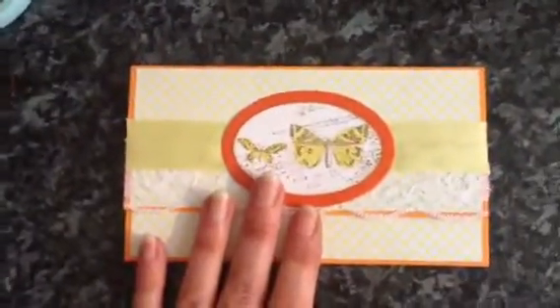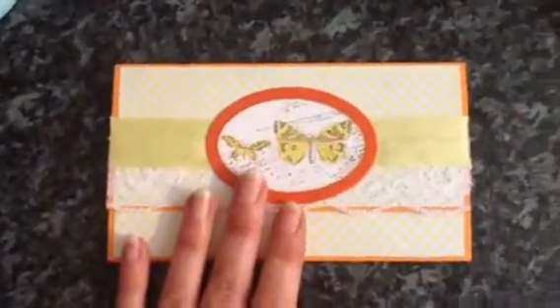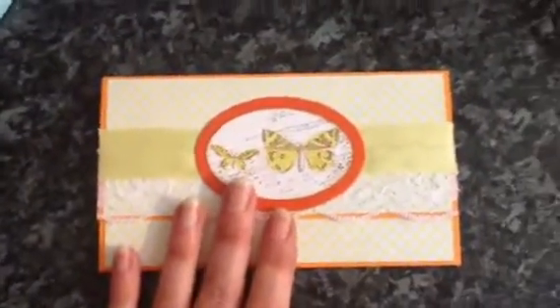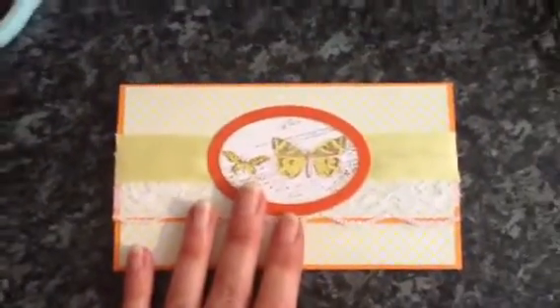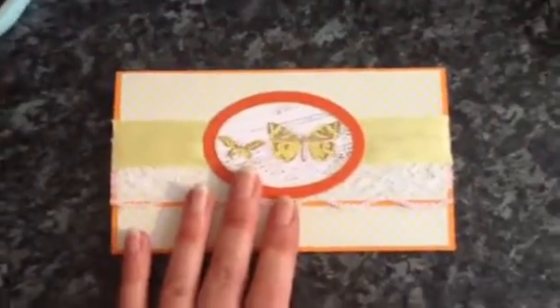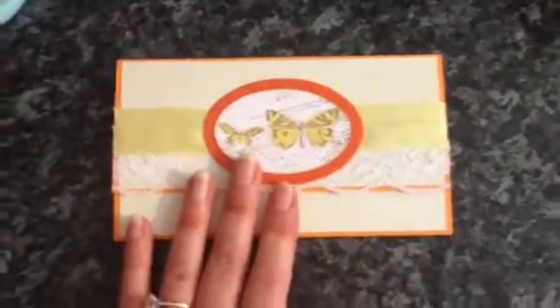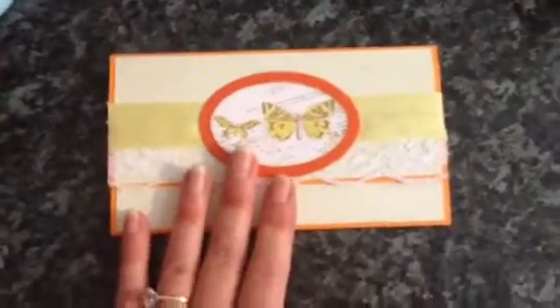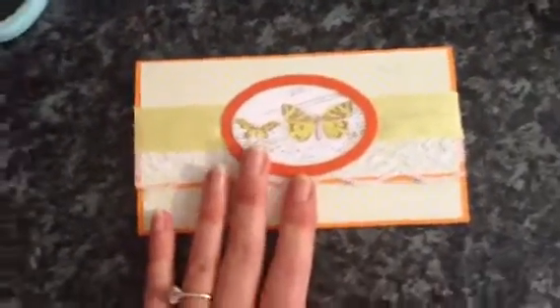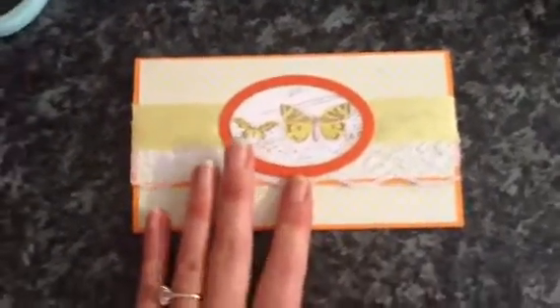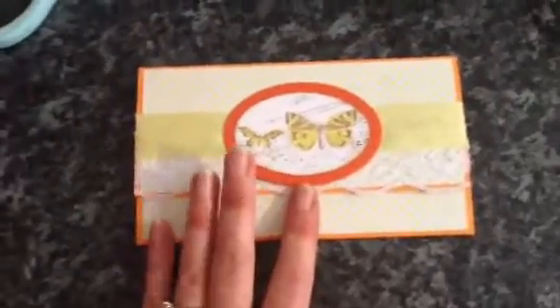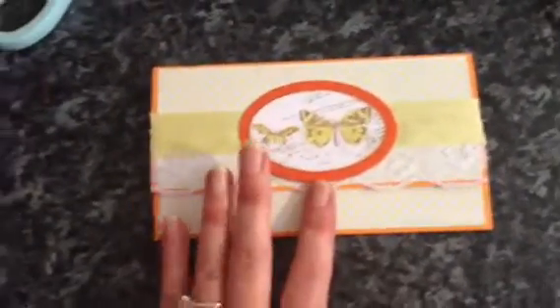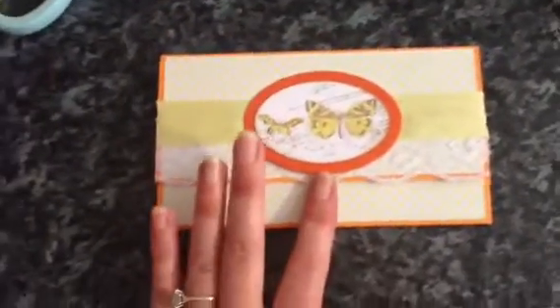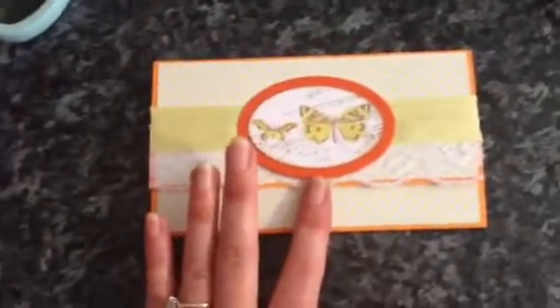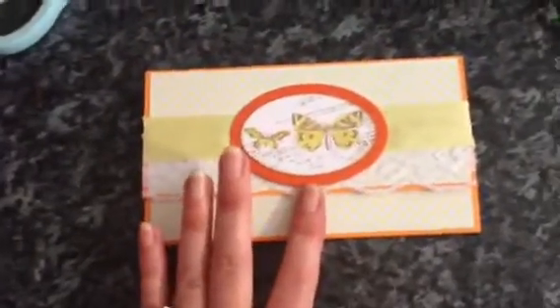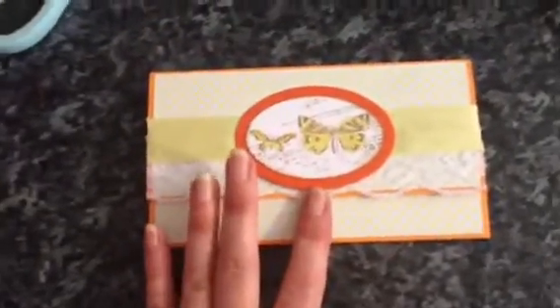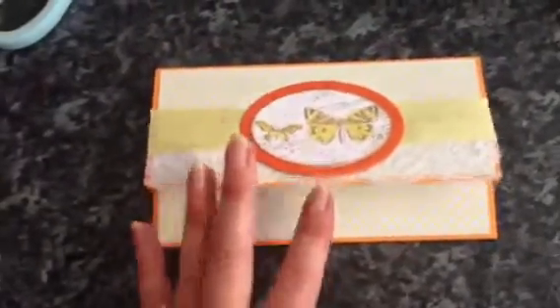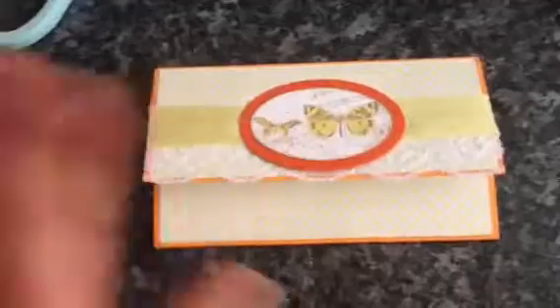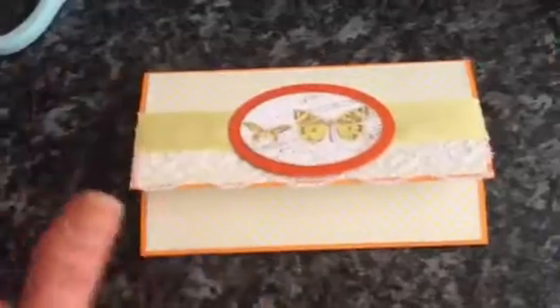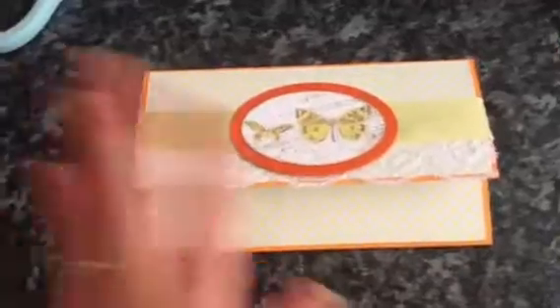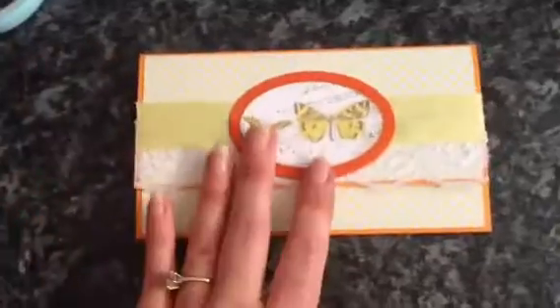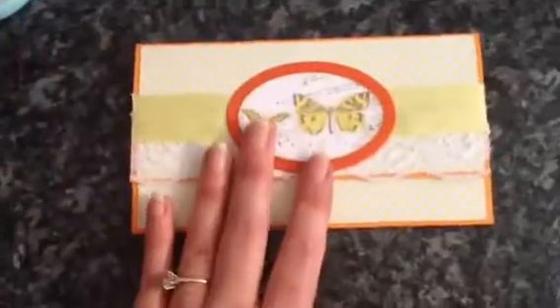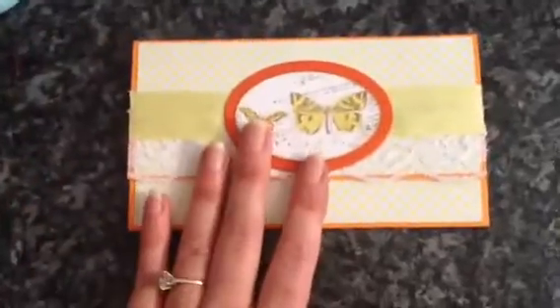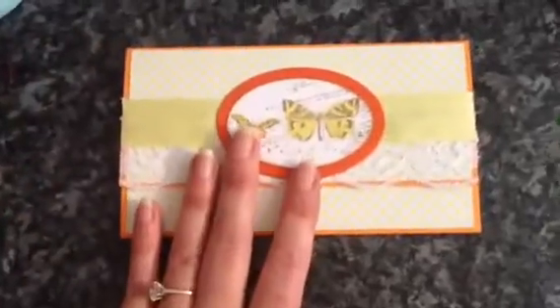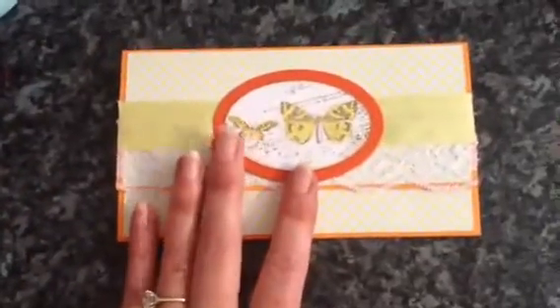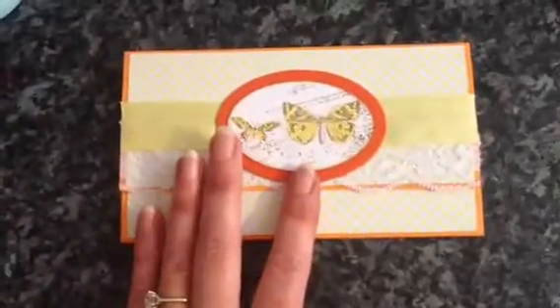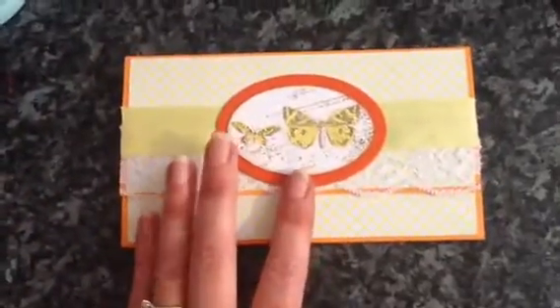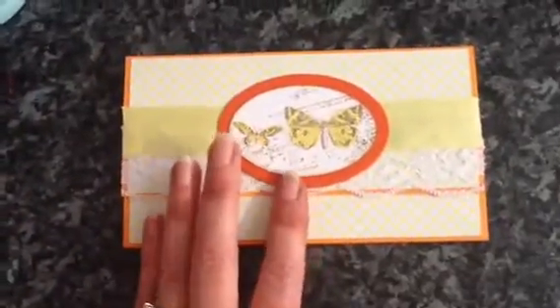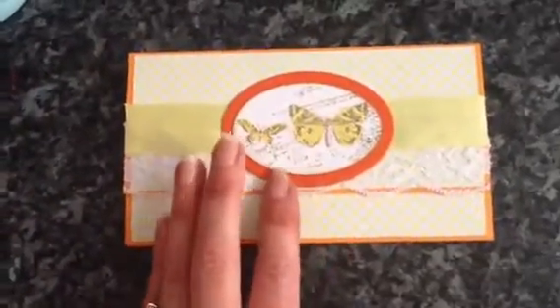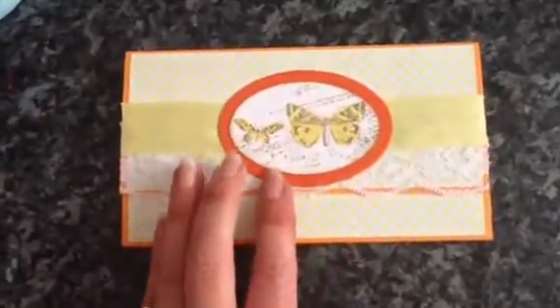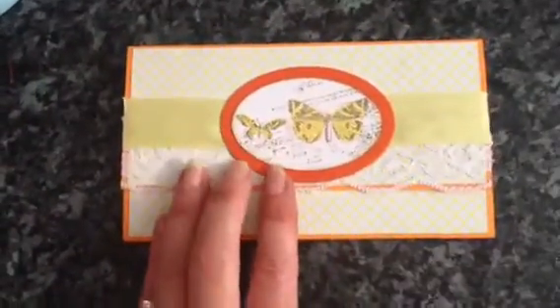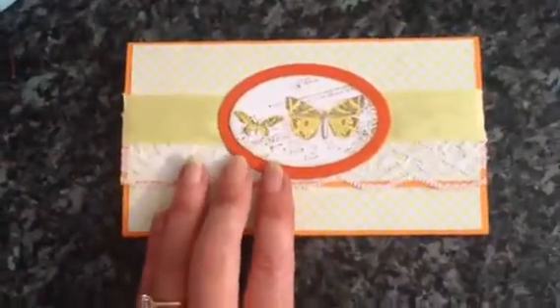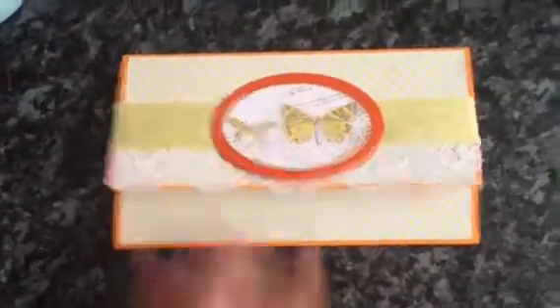I believe I said not so long ago that you should keep your material scissors for material, and I haven't done that.